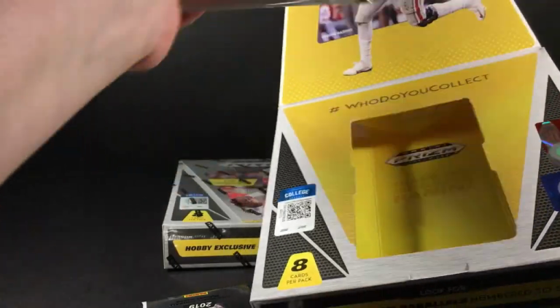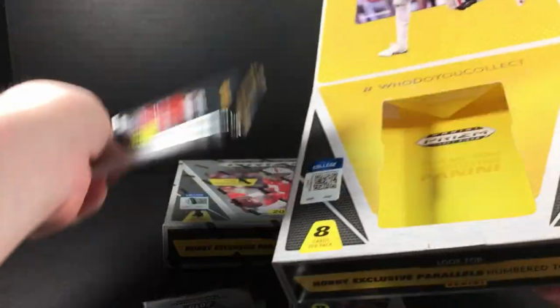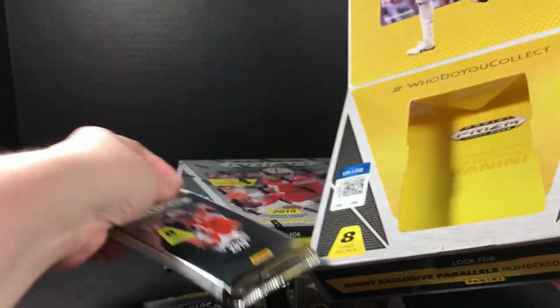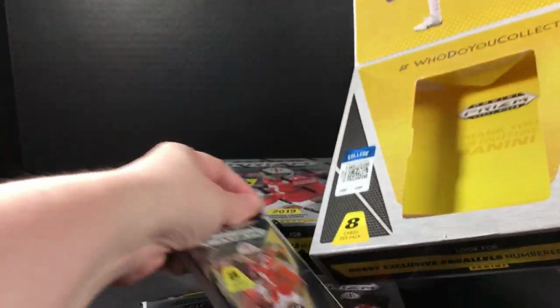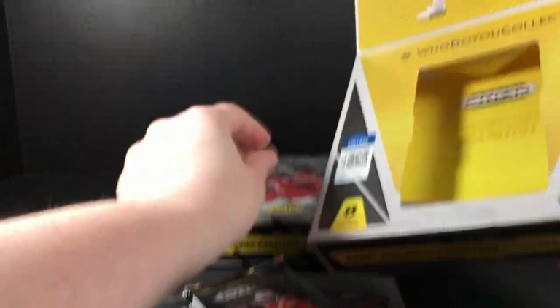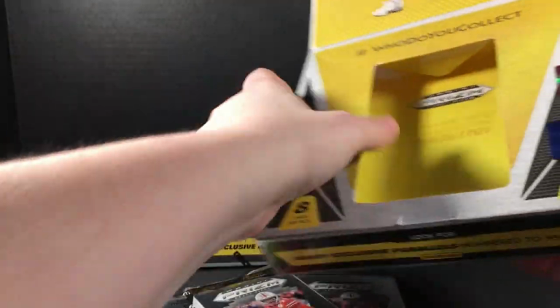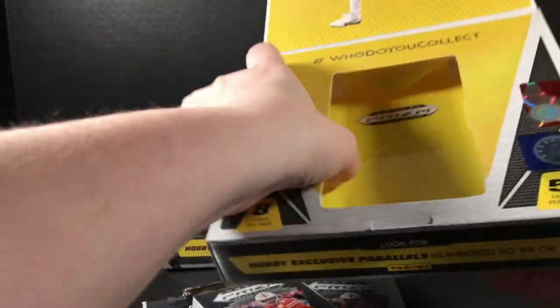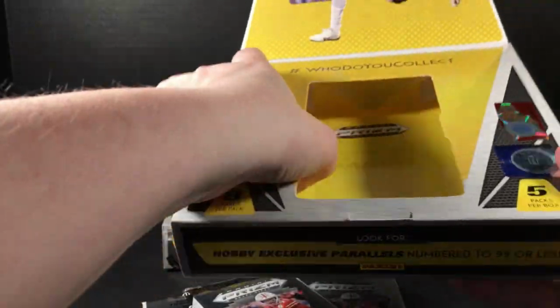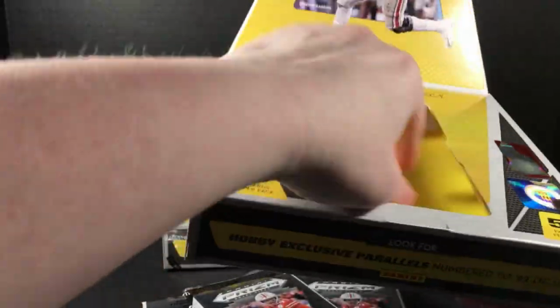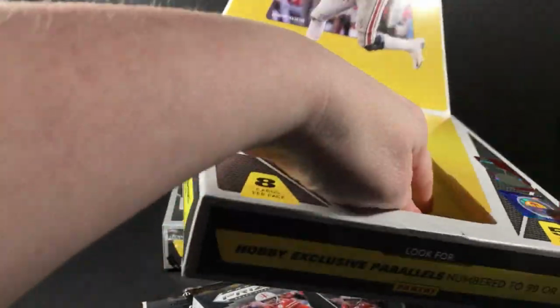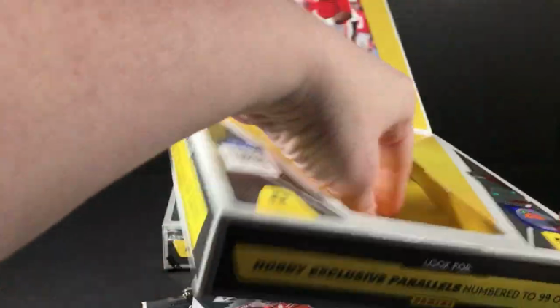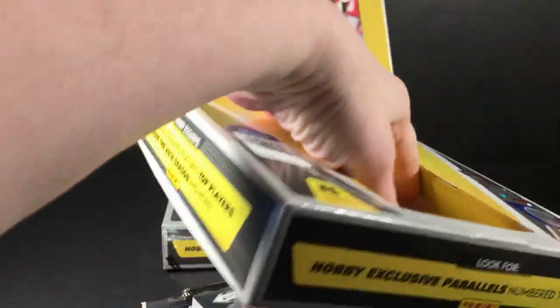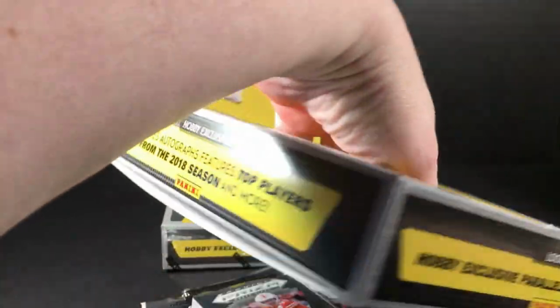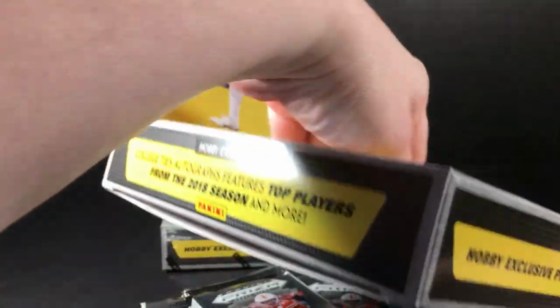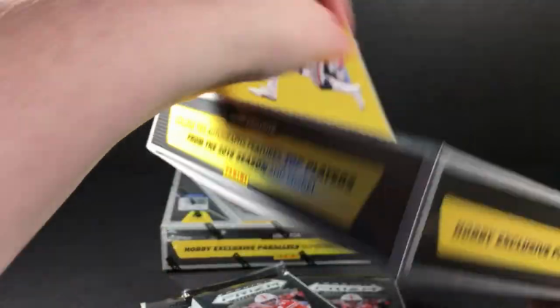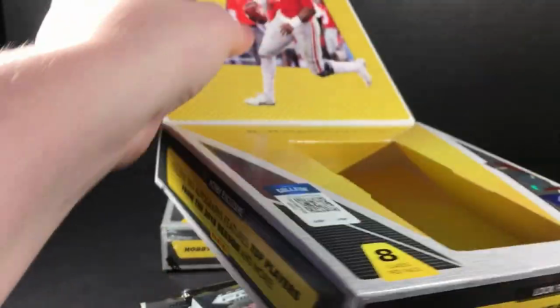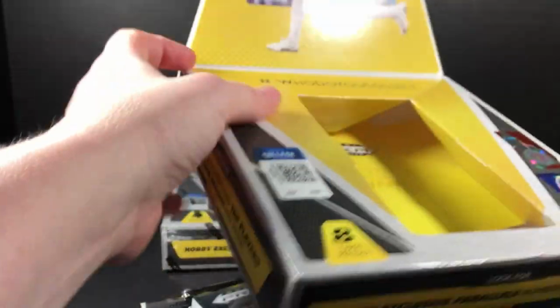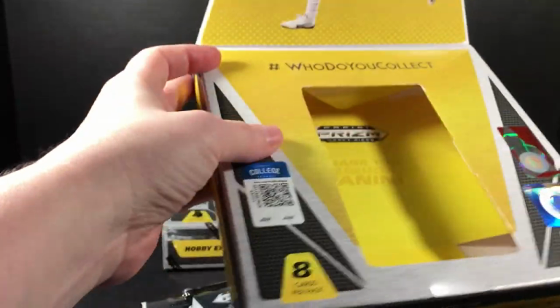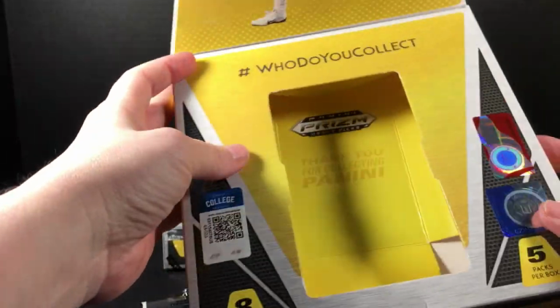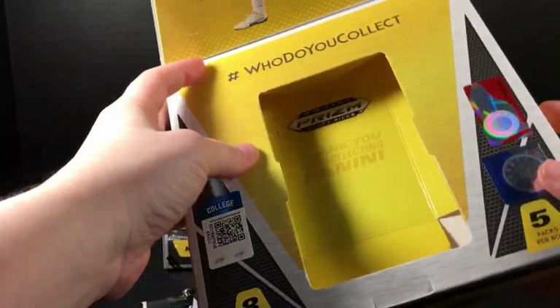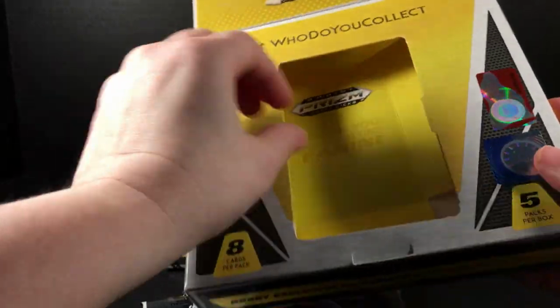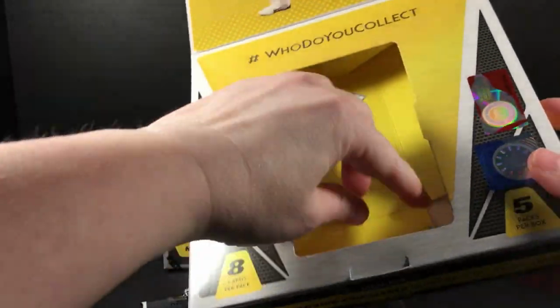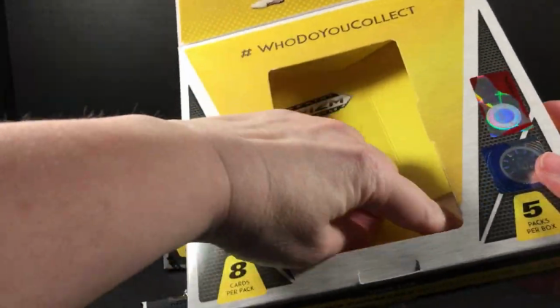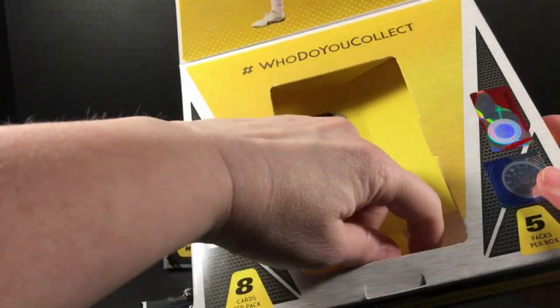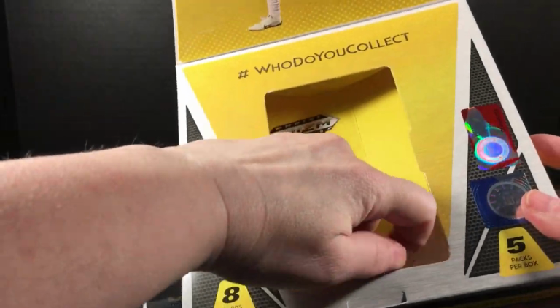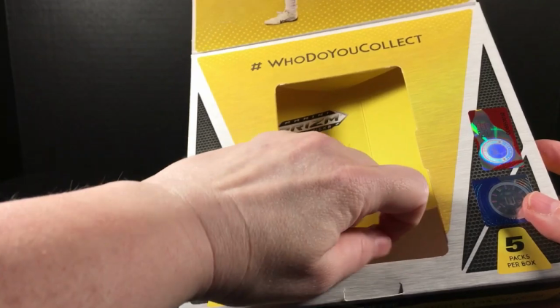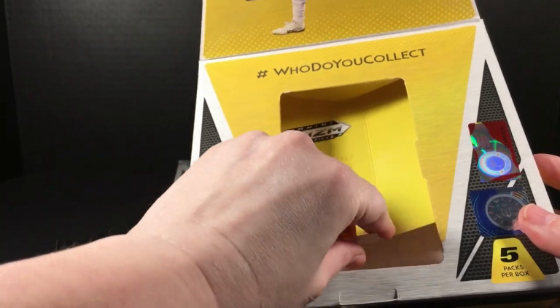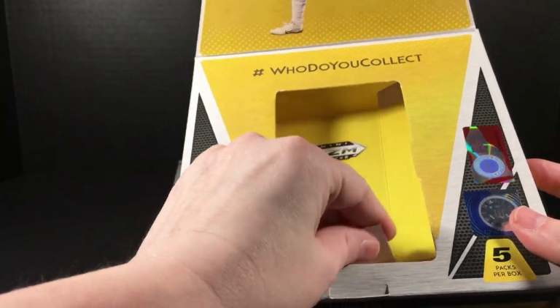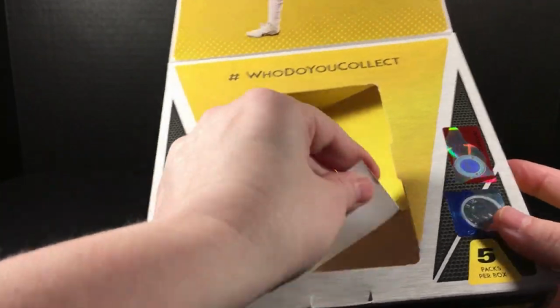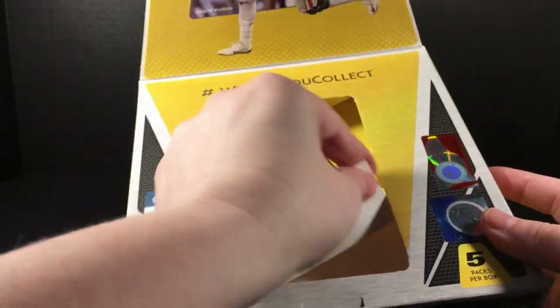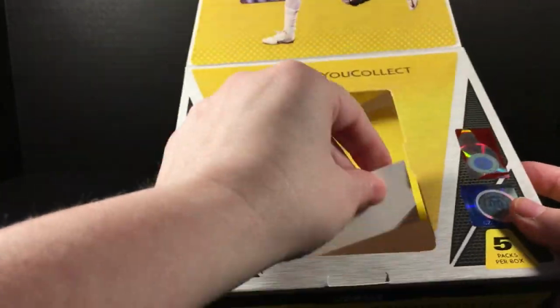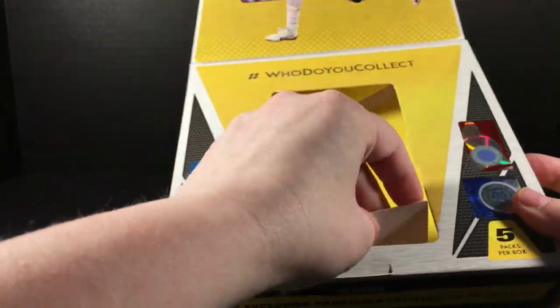It looks like the whole thing collapsed inside the box — you can see the backs of the cards just floating around. Luckily these are heavy chrome cards, but still, that's not really cool.